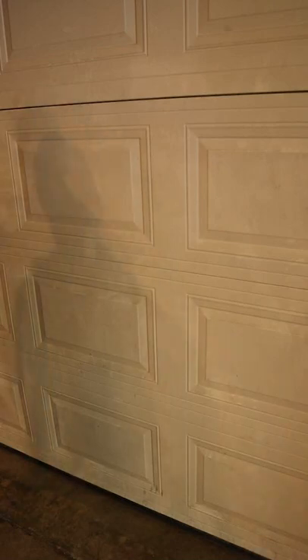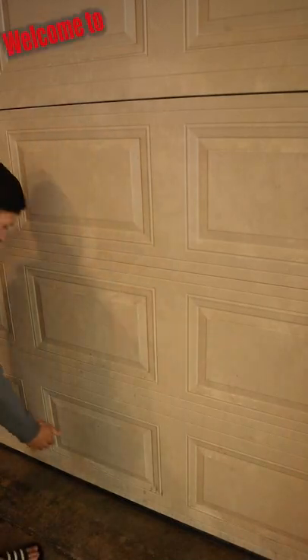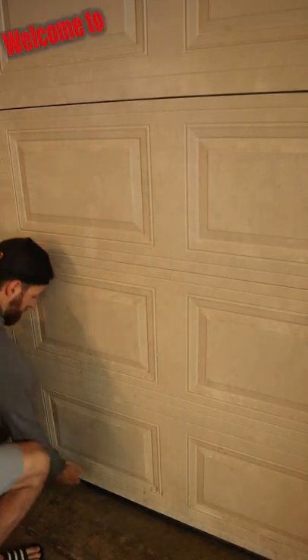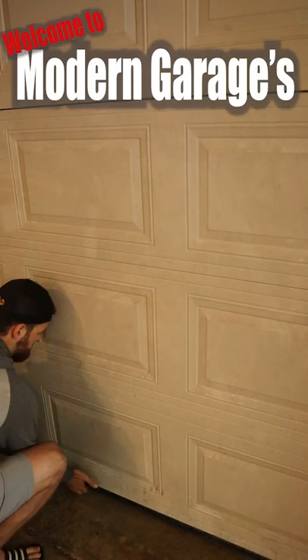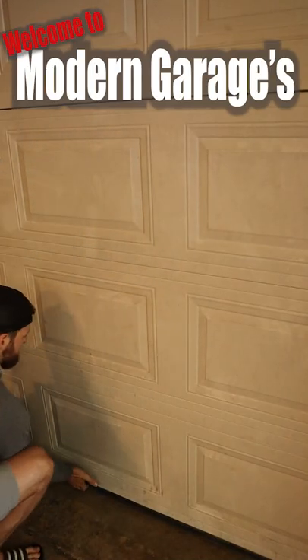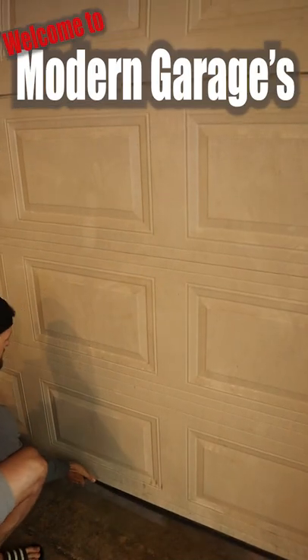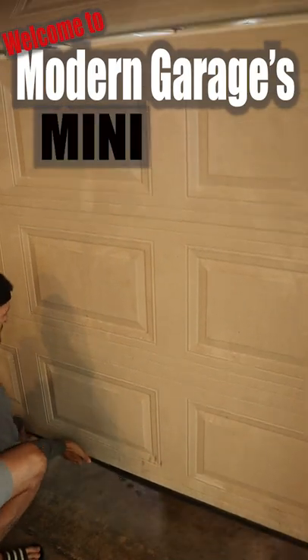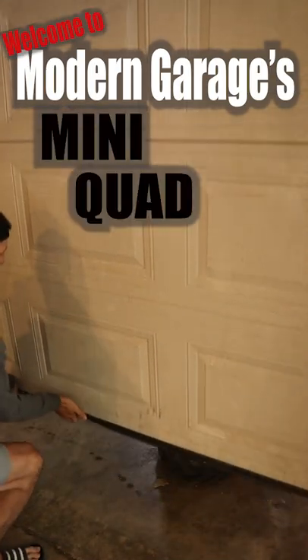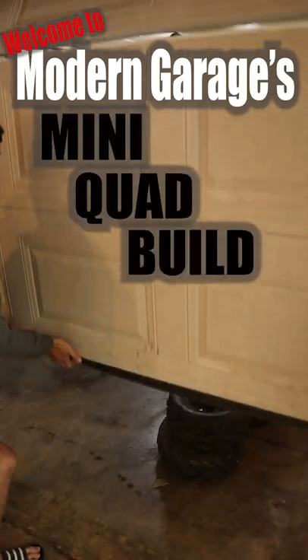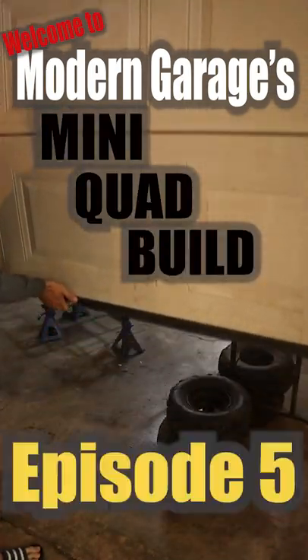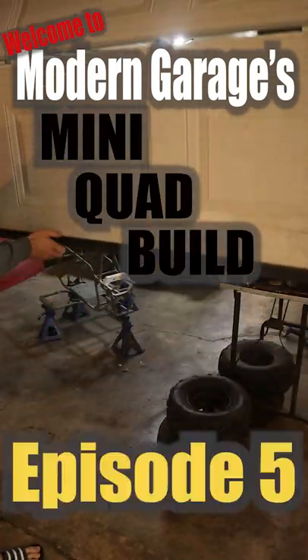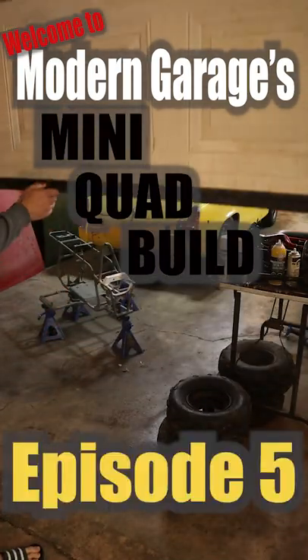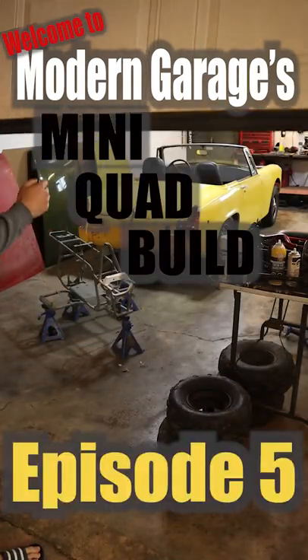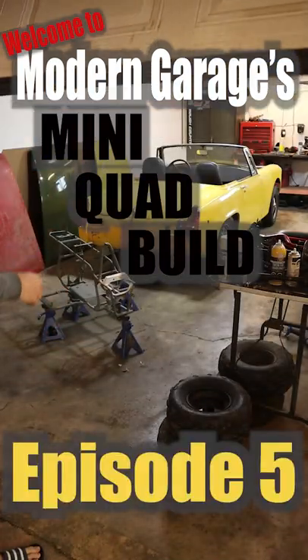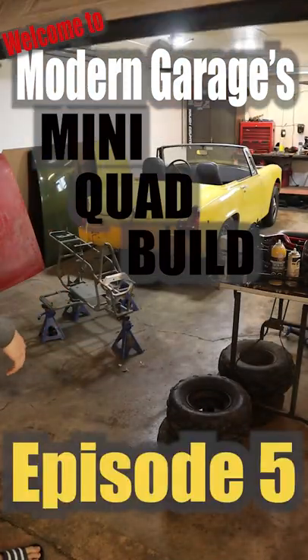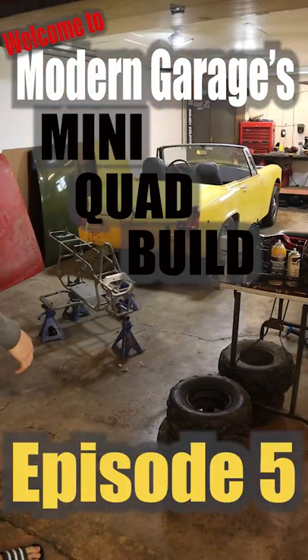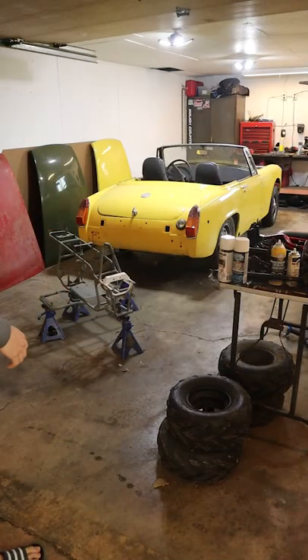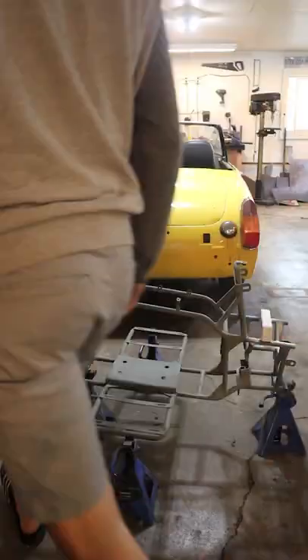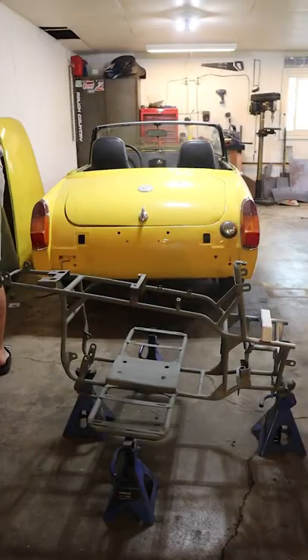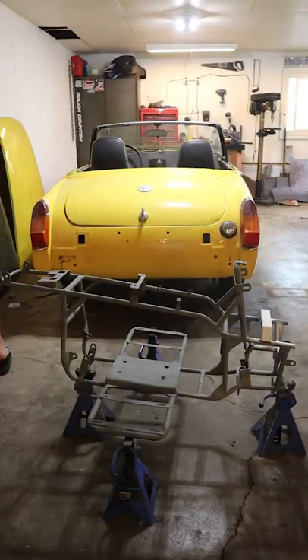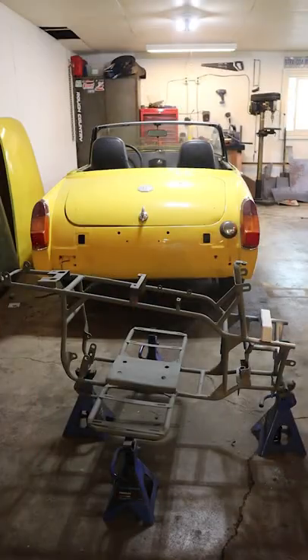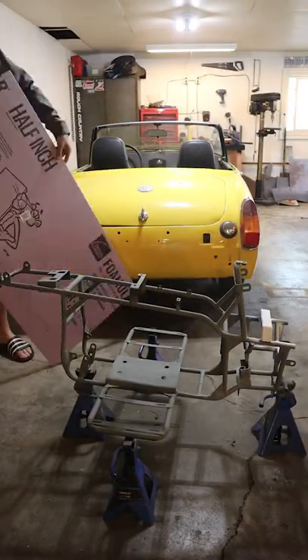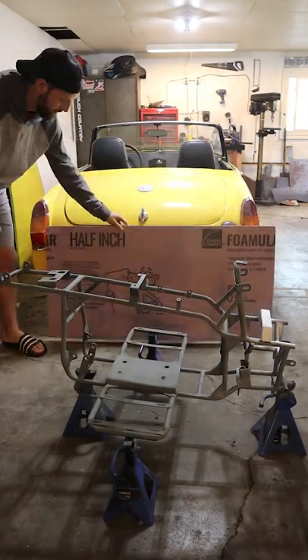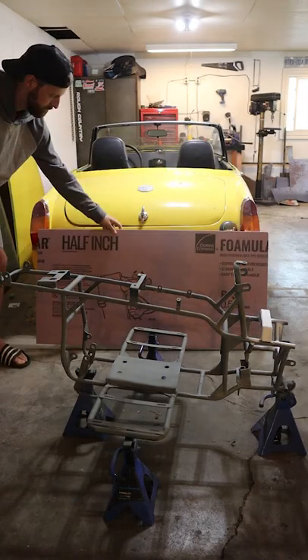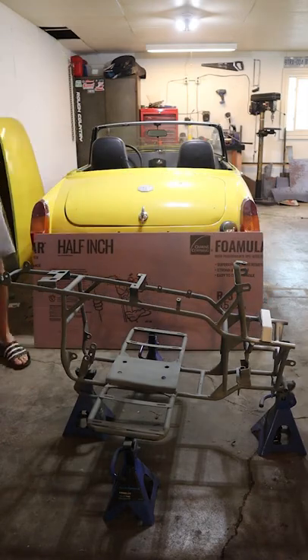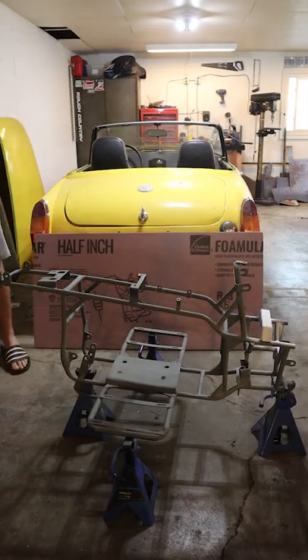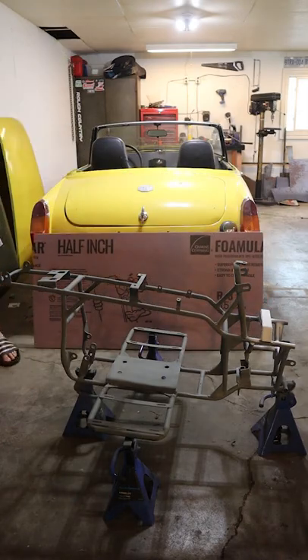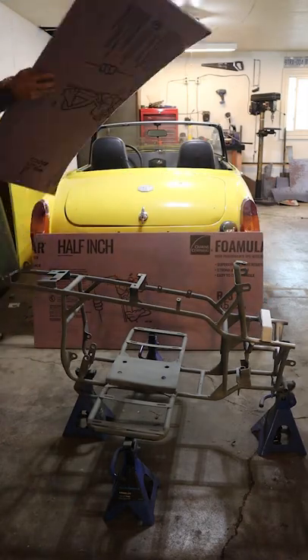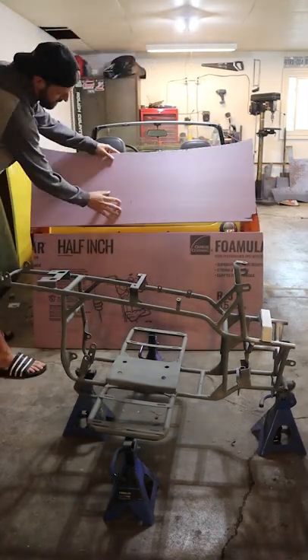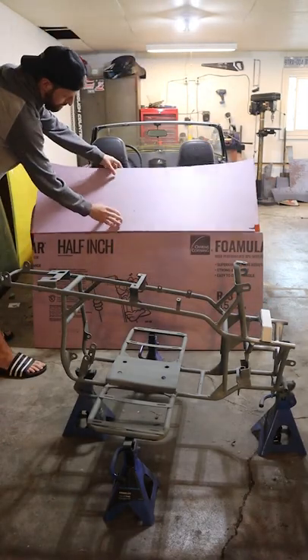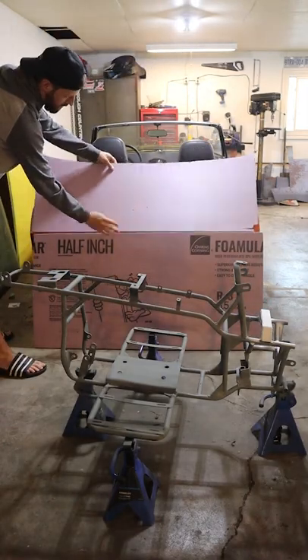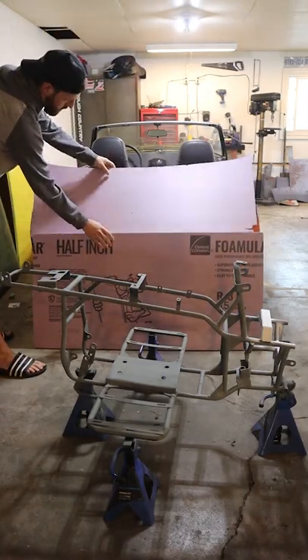Welcome back to Modern Garage's mini quad build episode 5. In our last episode we made the final modifications to the mini quad and it is now ready to be painted.